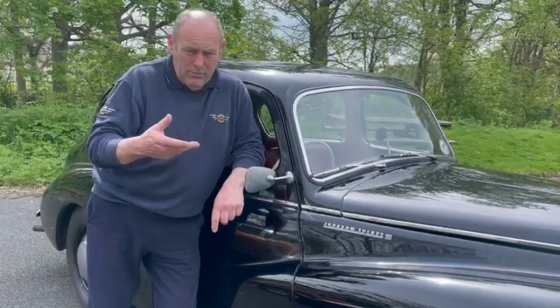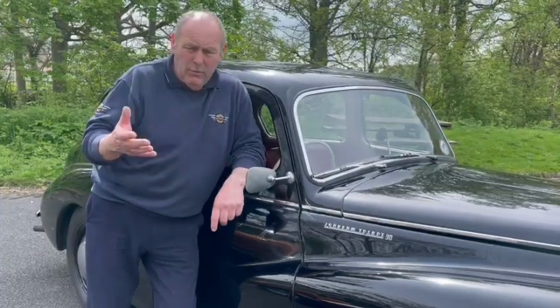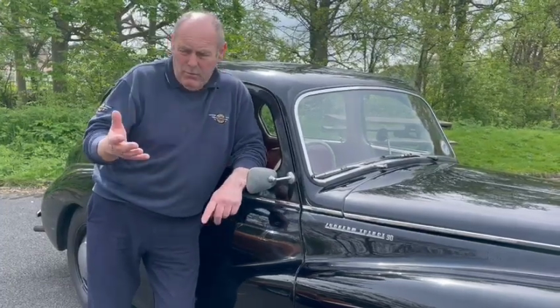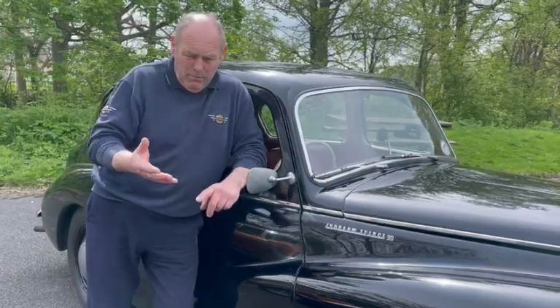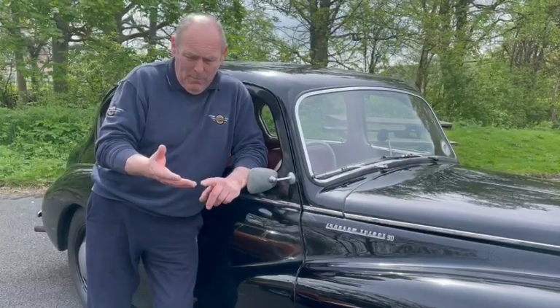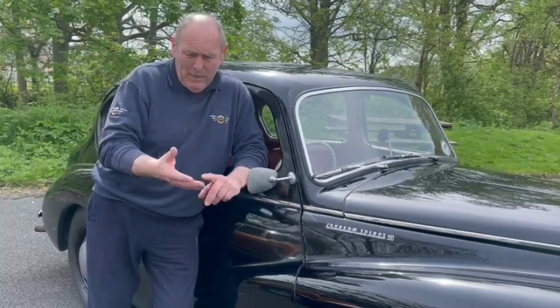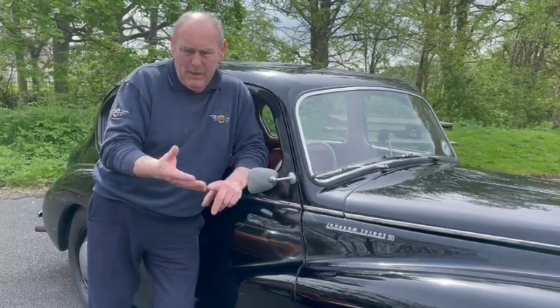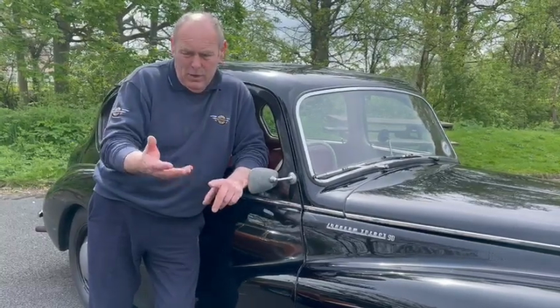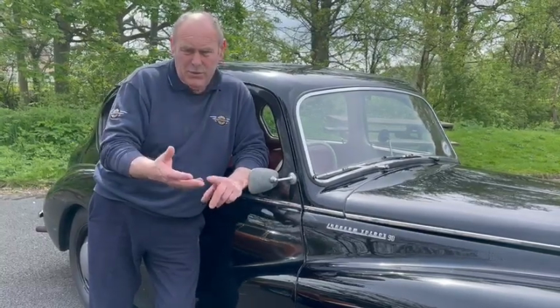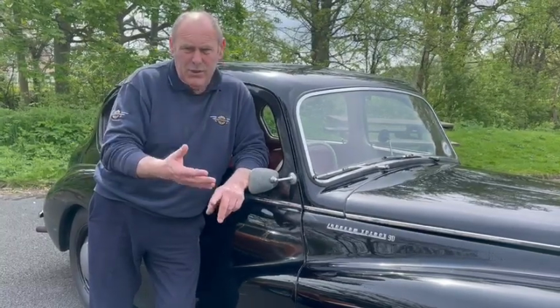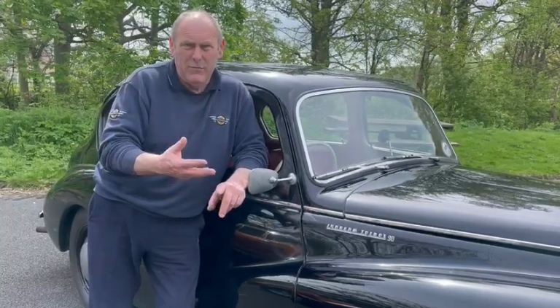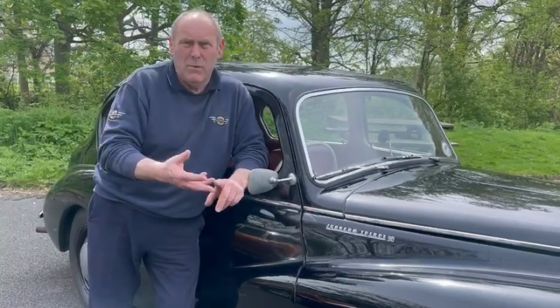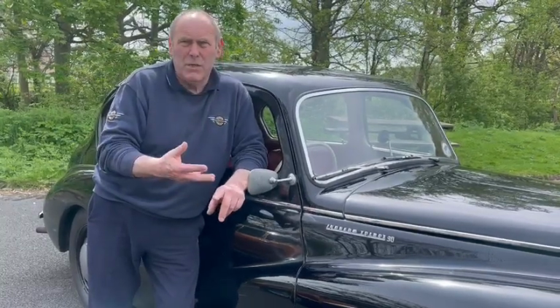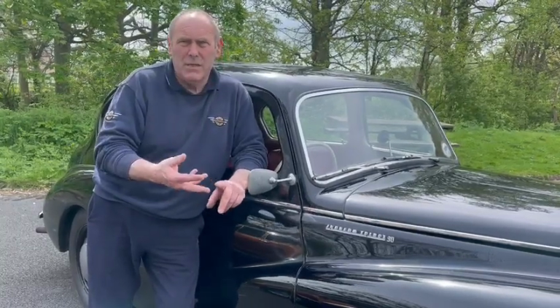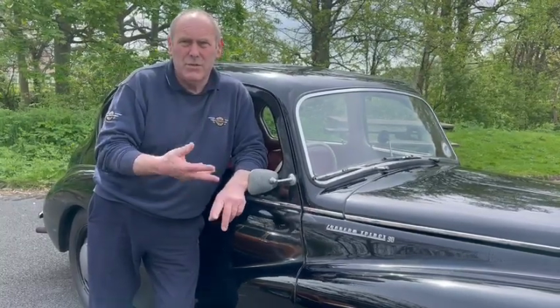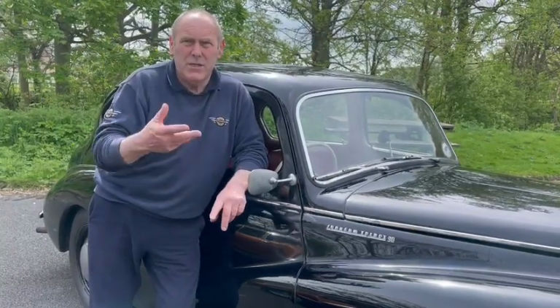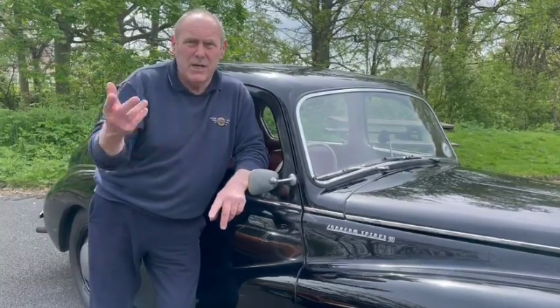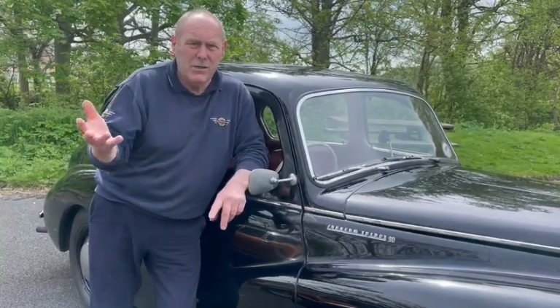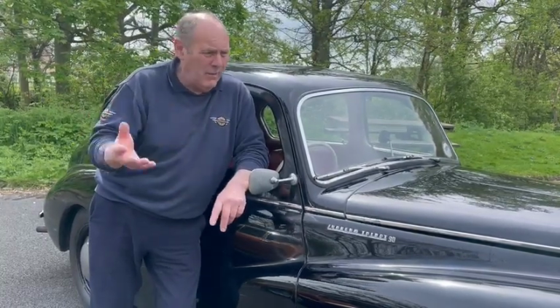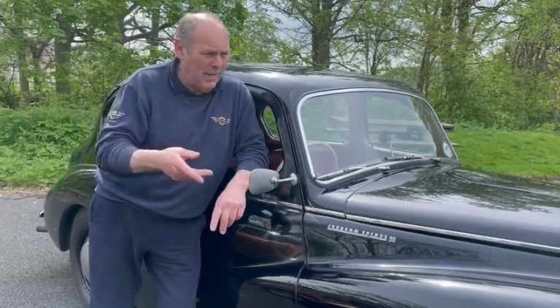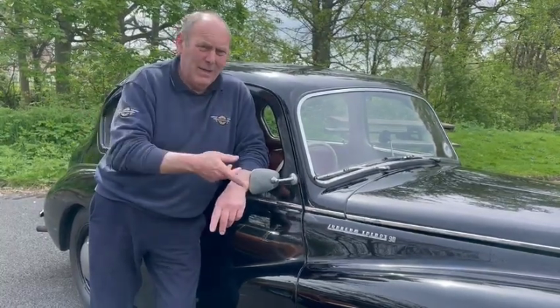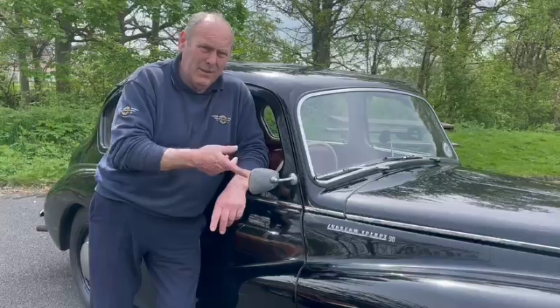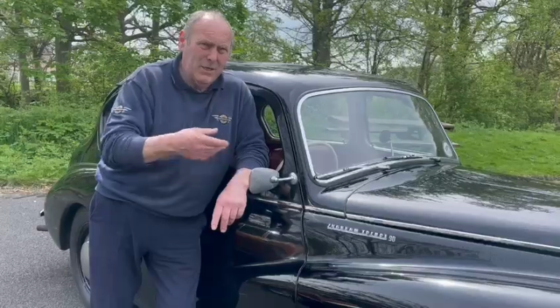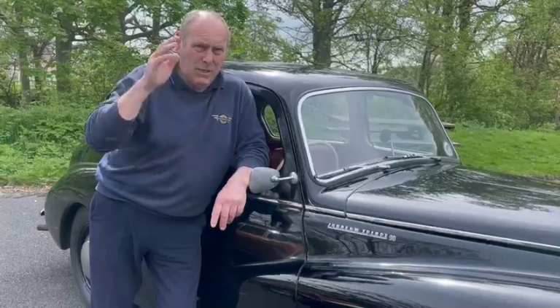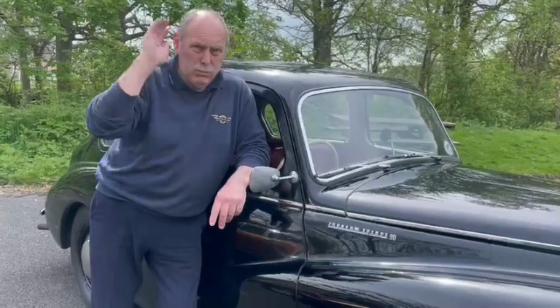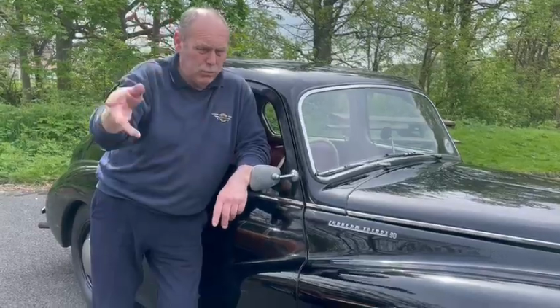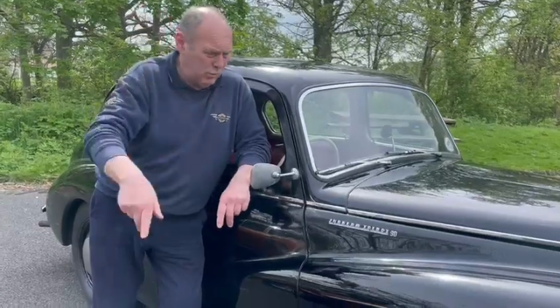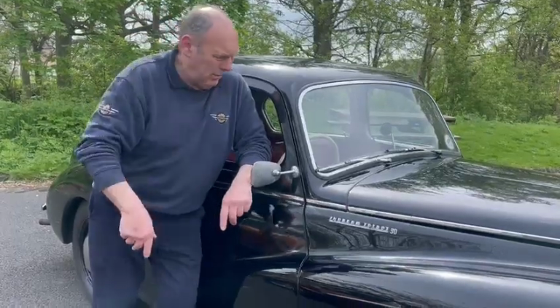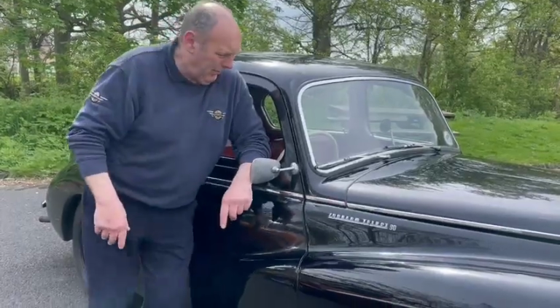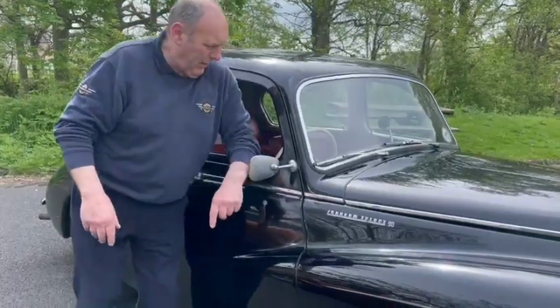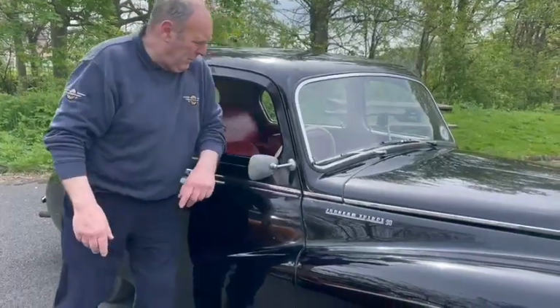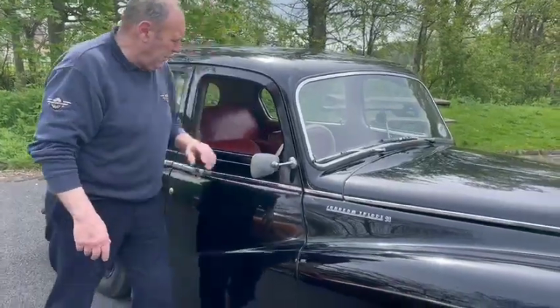On the road mainly there were things like Austin 7s, Morris 8s, Austin 10s, stuff like that. These things were flying machines.